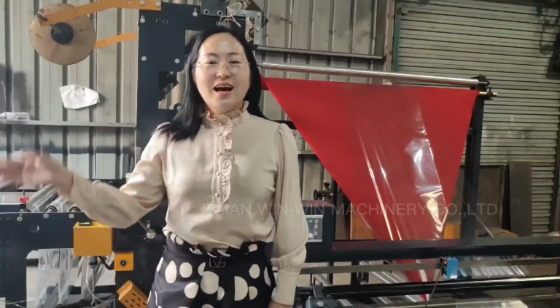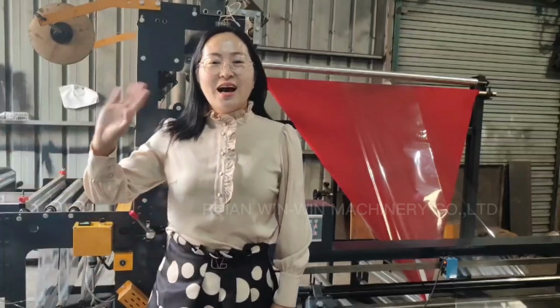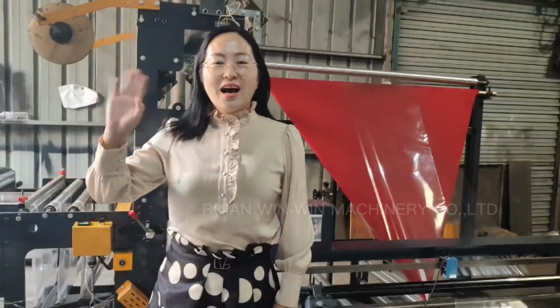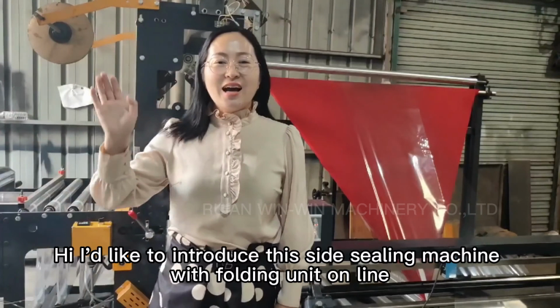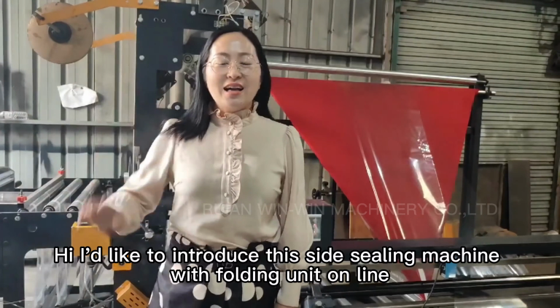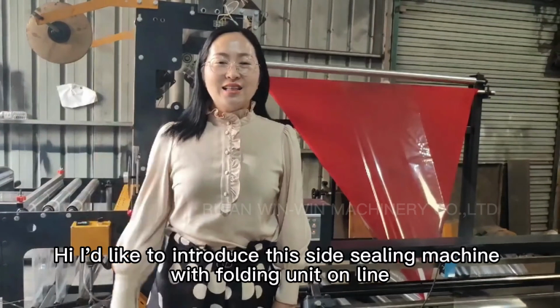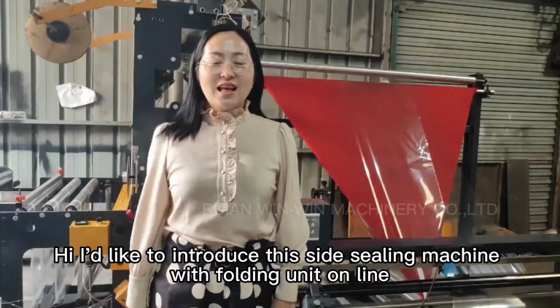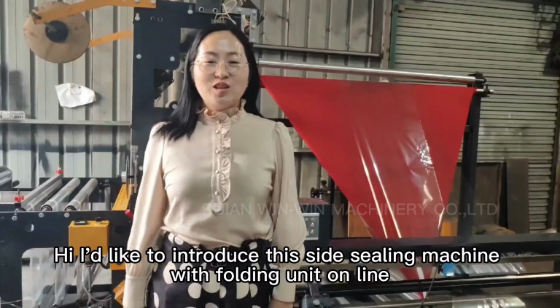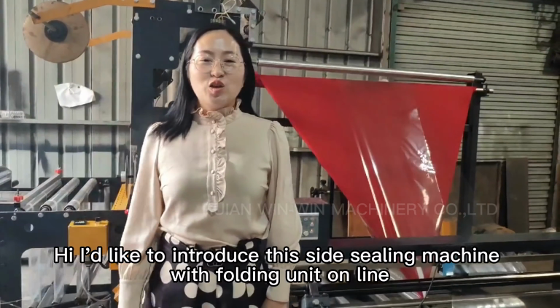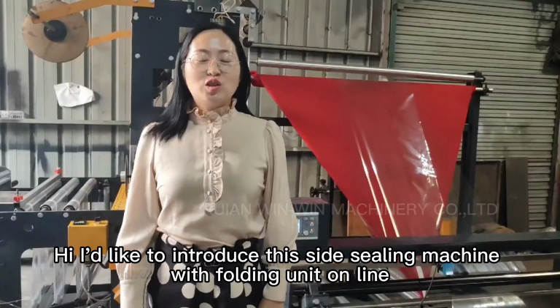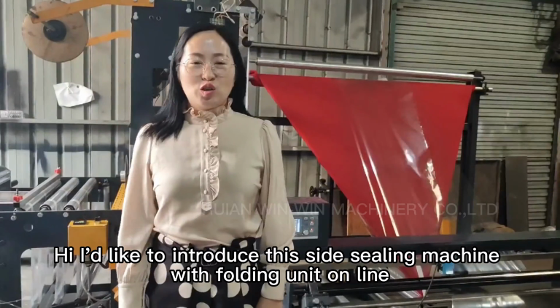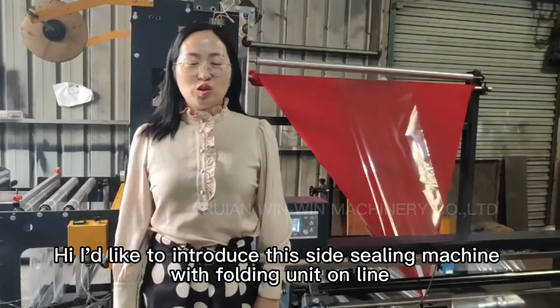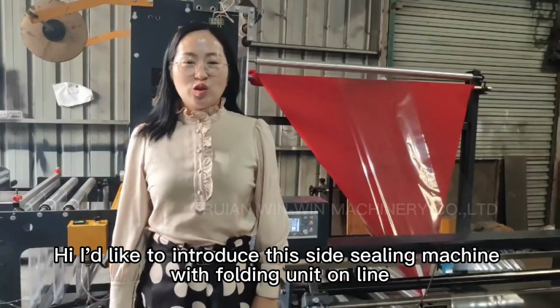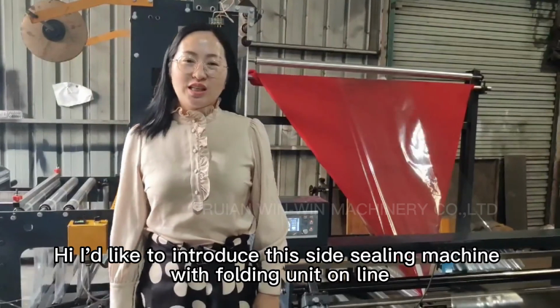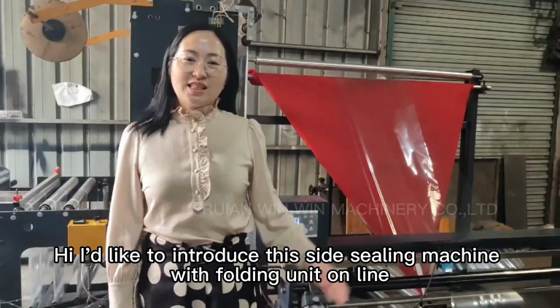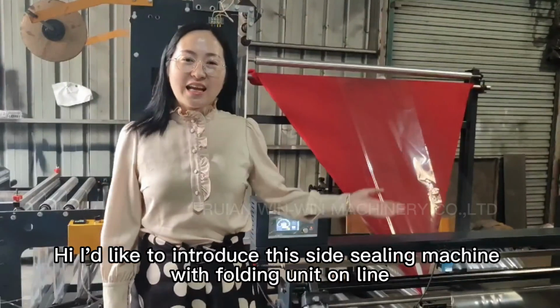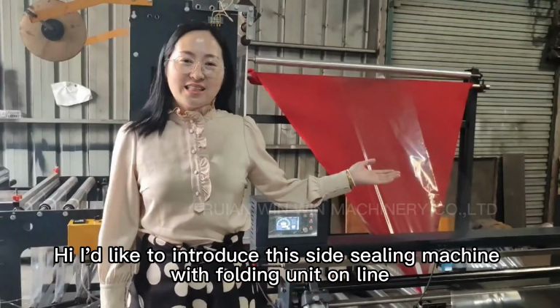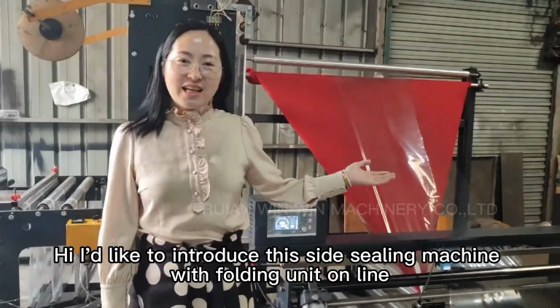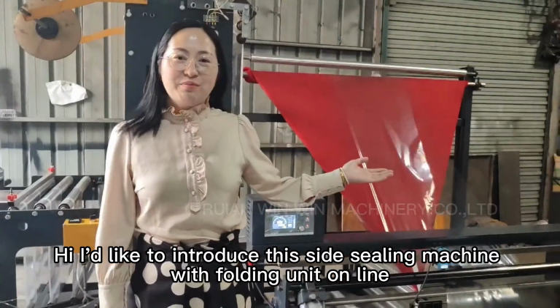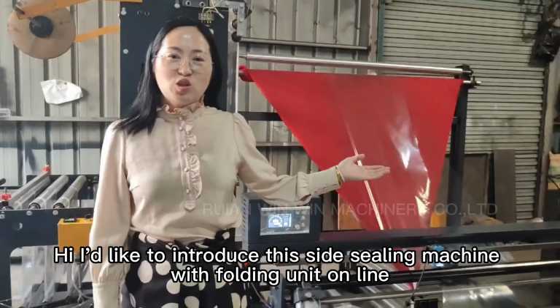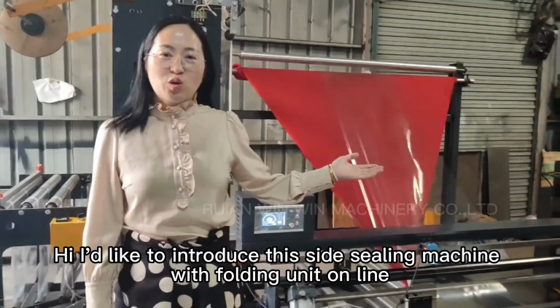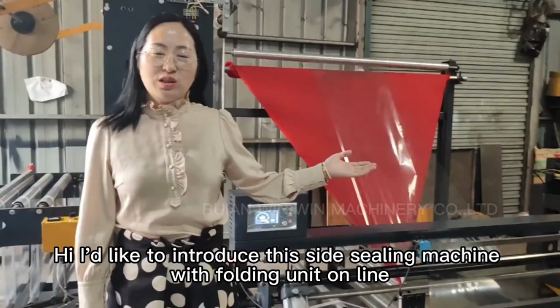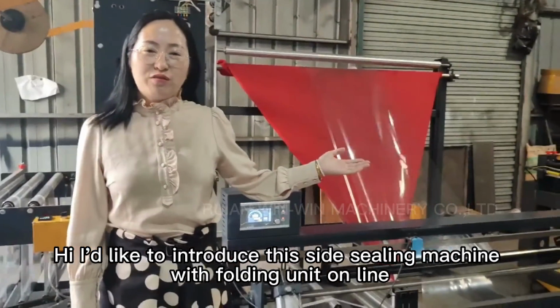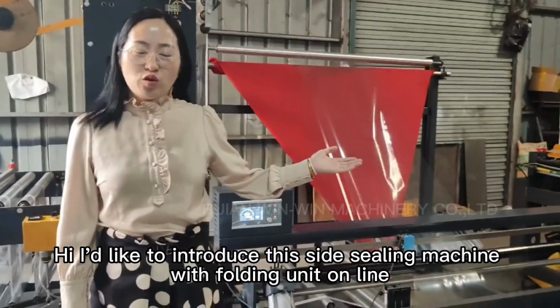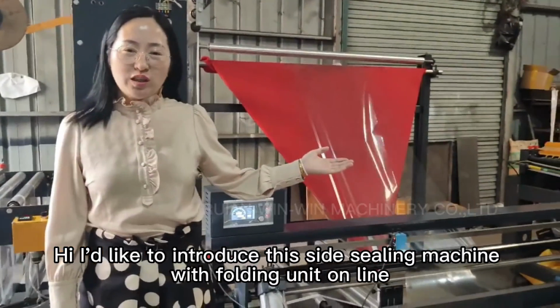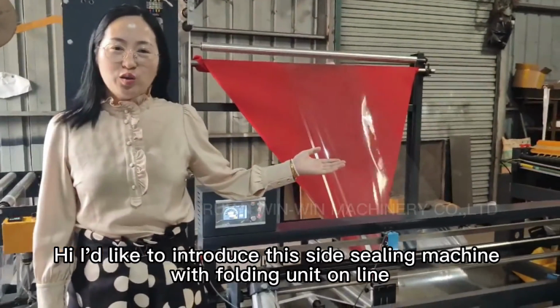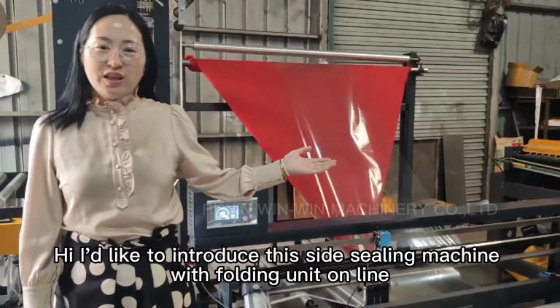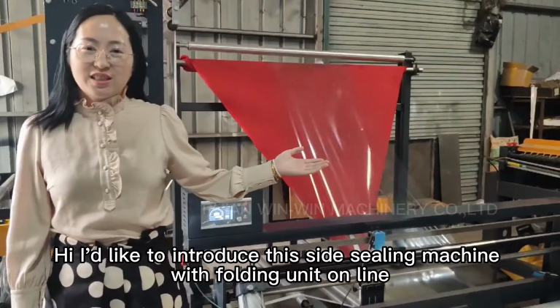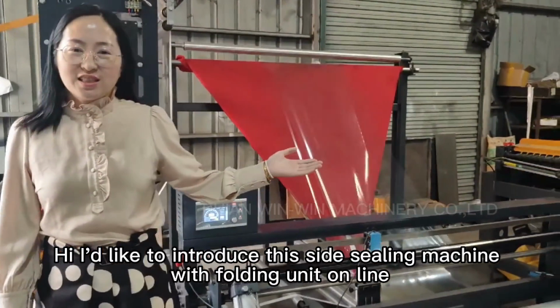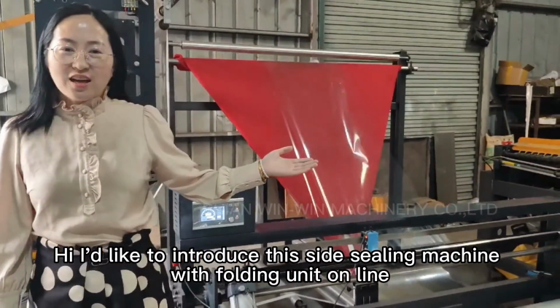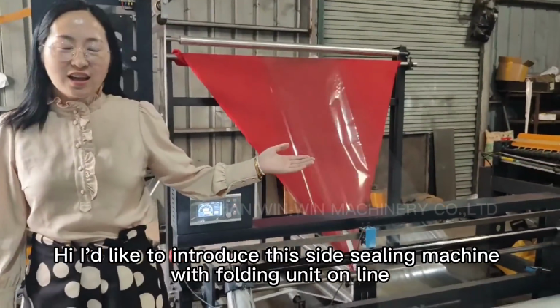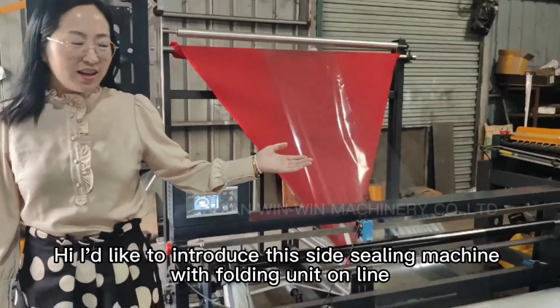Hi, I'd like to introduce you to this side-spilling machine with folding units online.